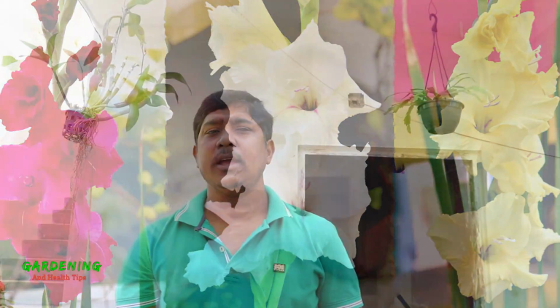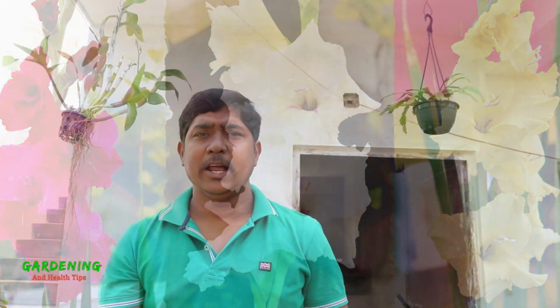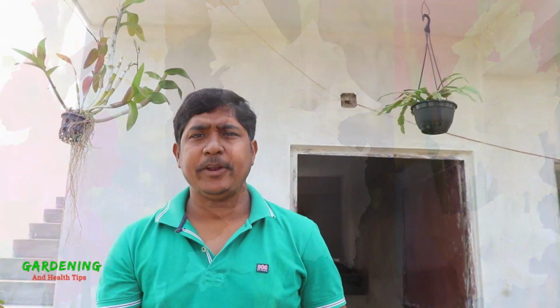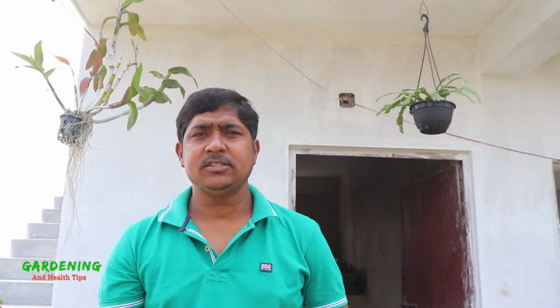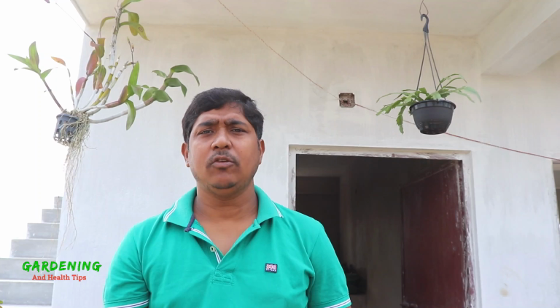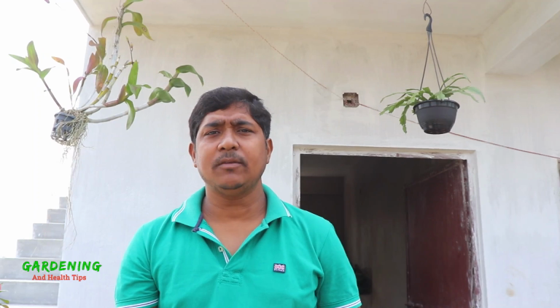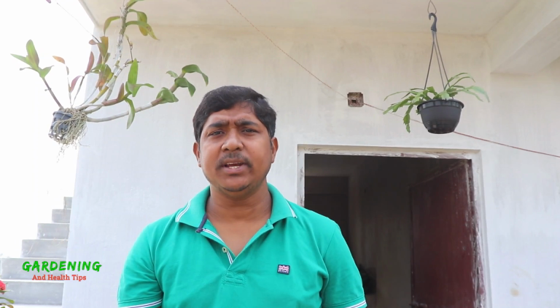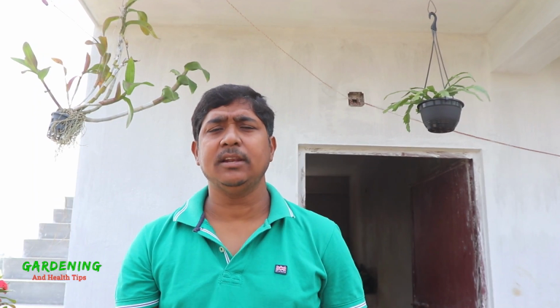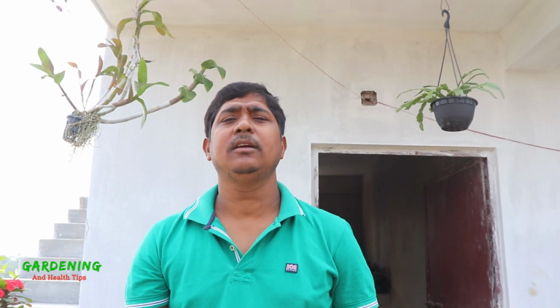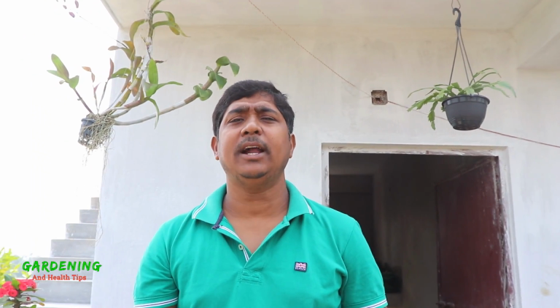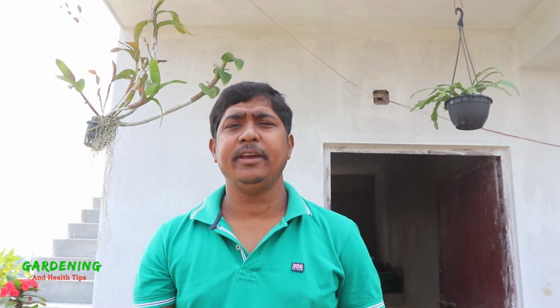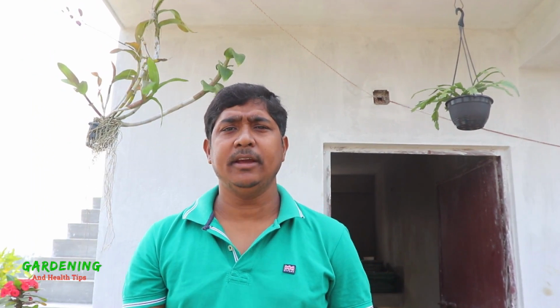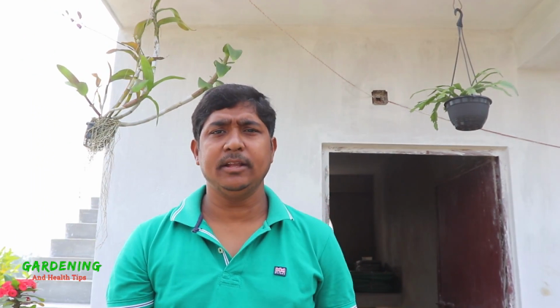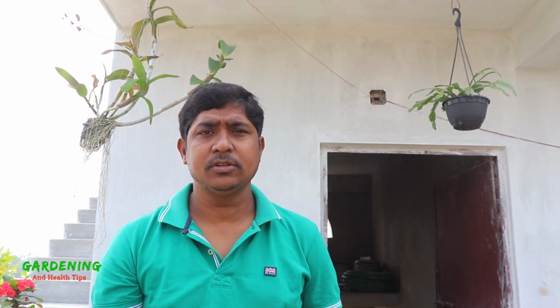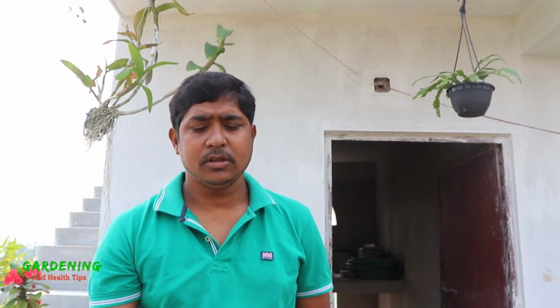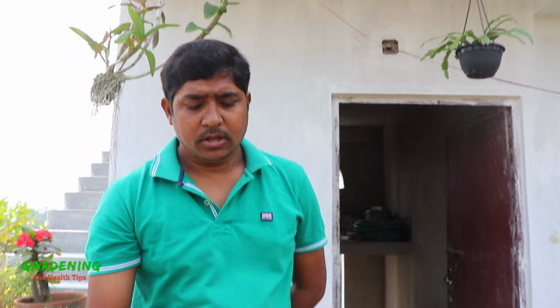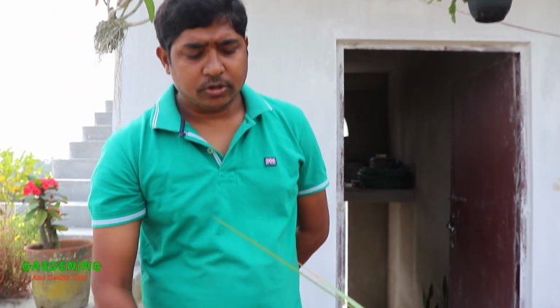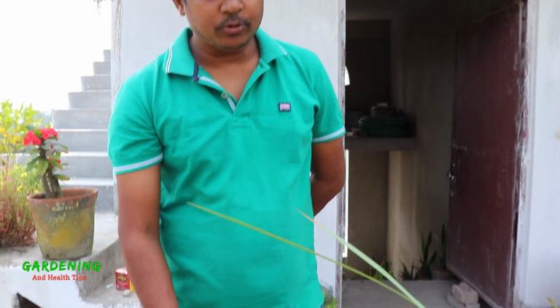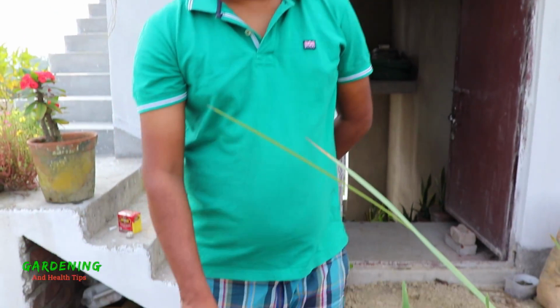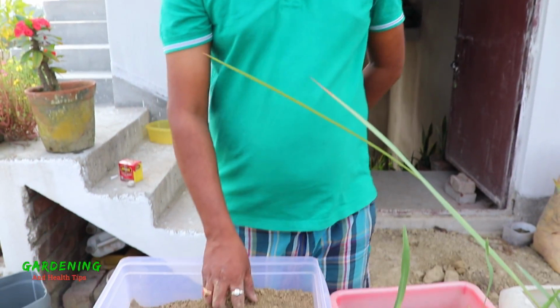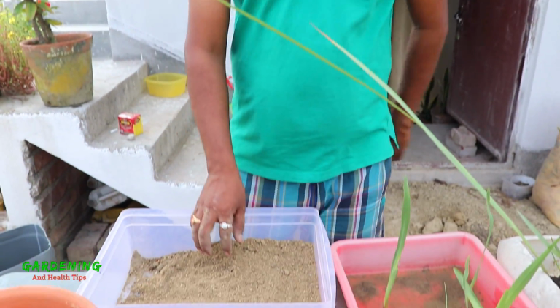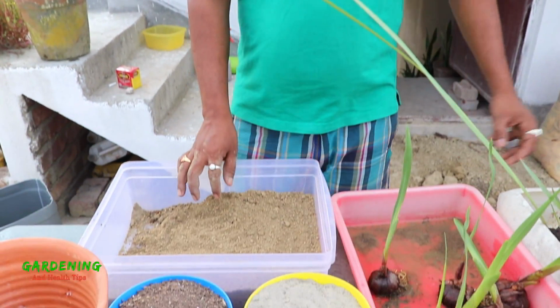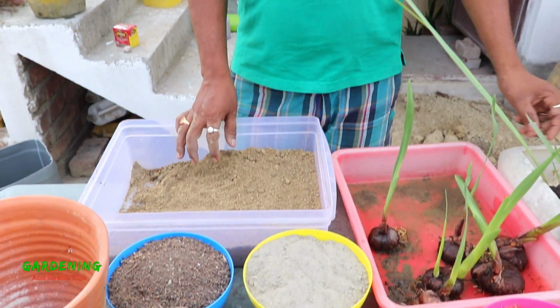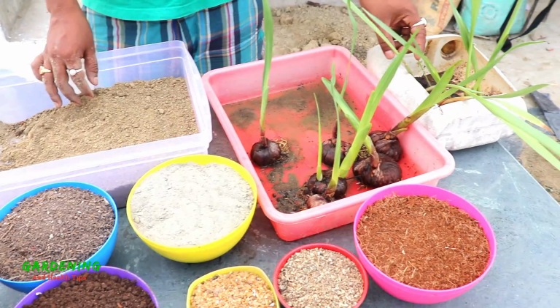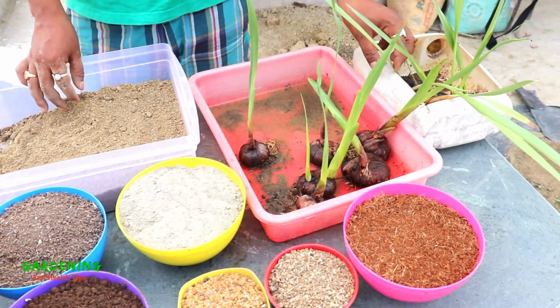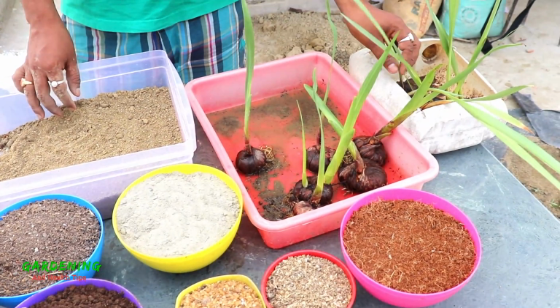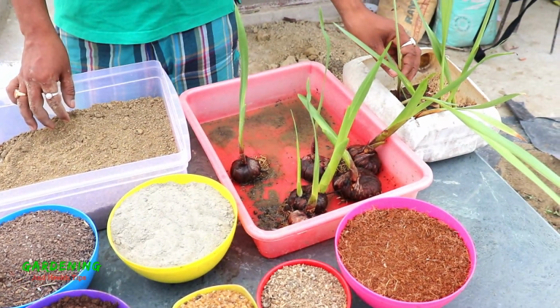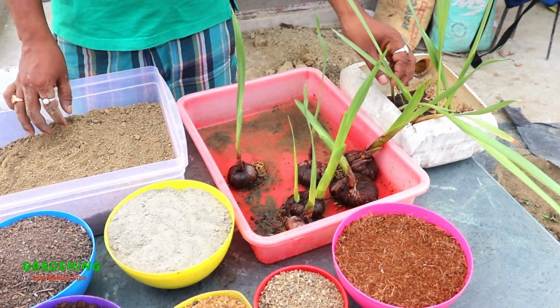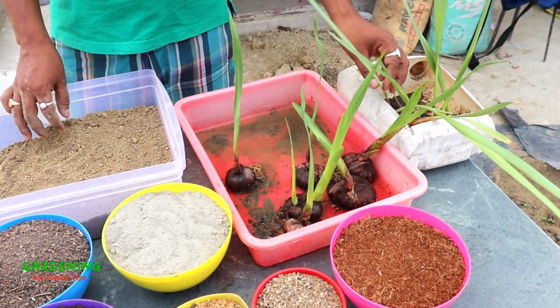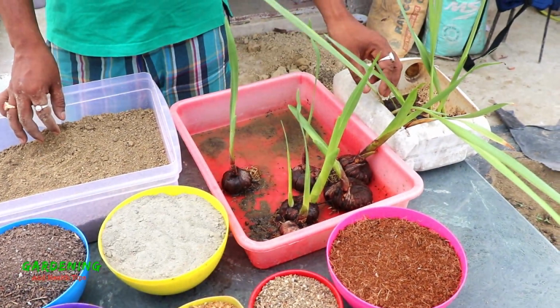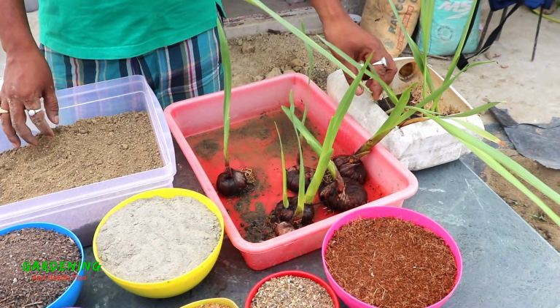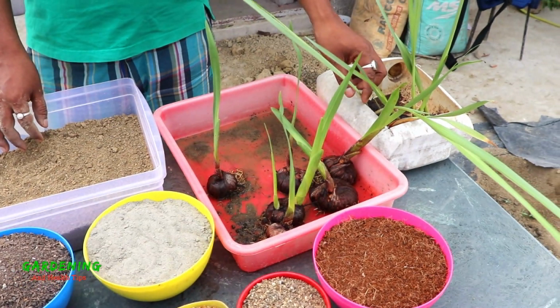Hello friends, welcome to my channel, Gardening and Health Tips. Today I'm going to tell you about a gladiolus flower.